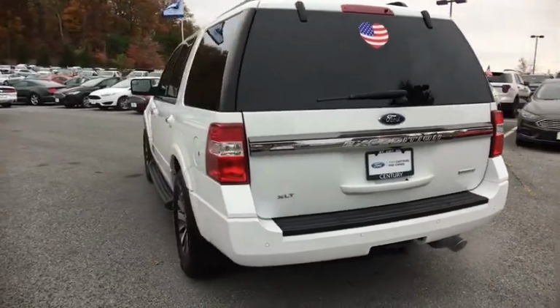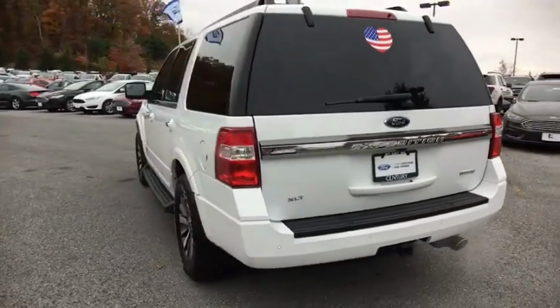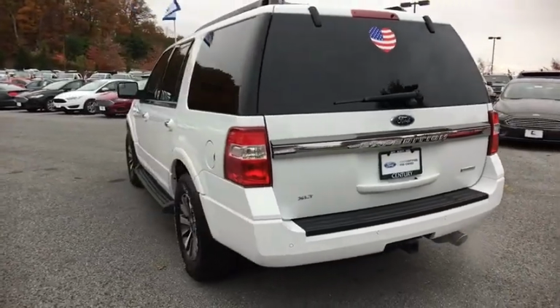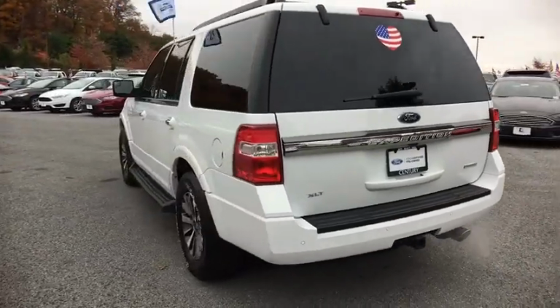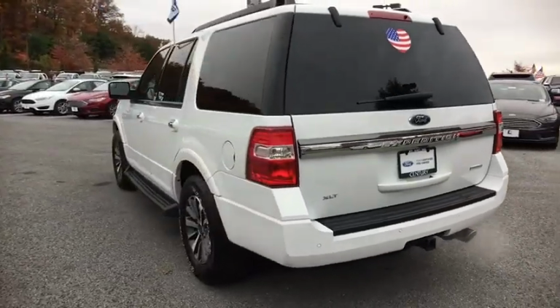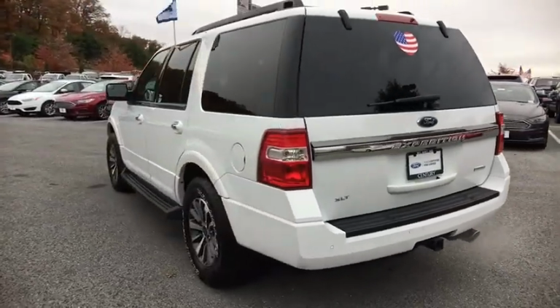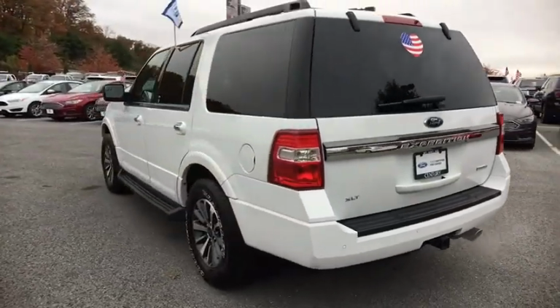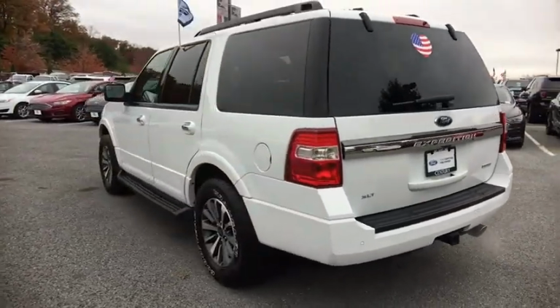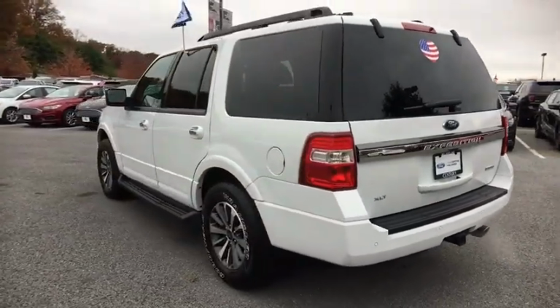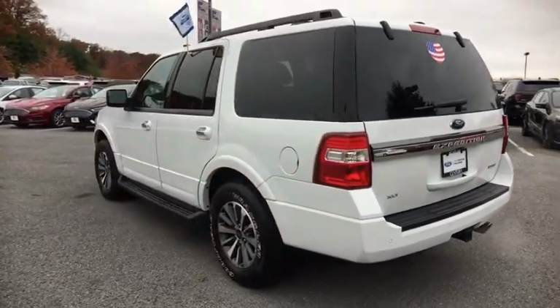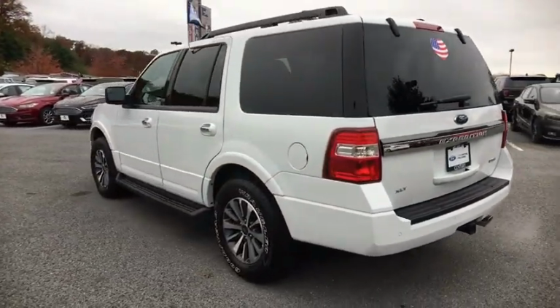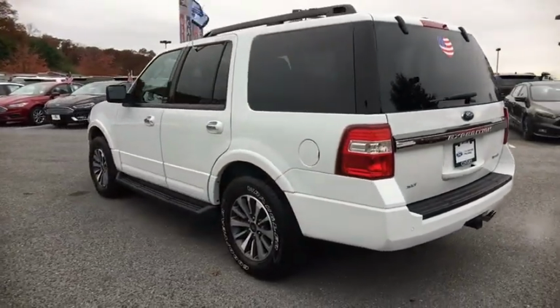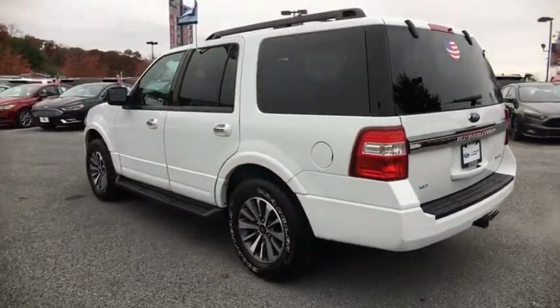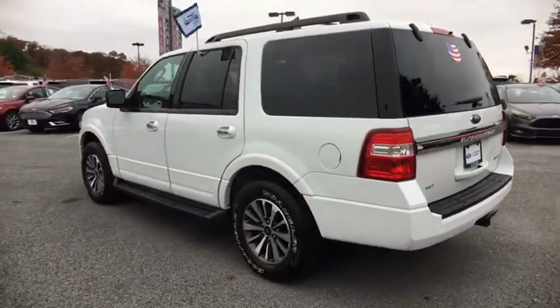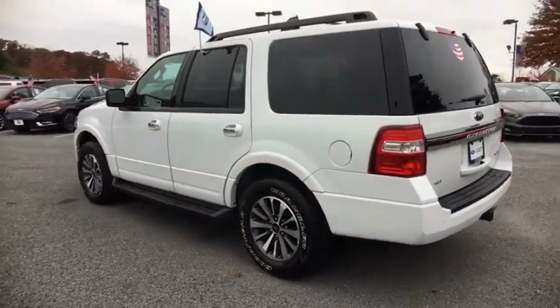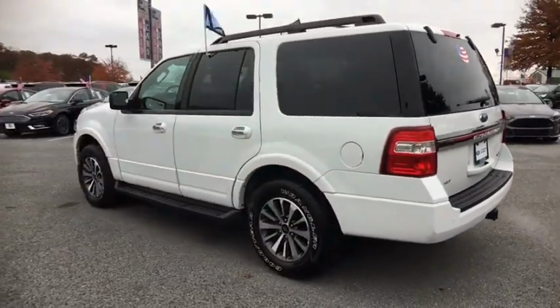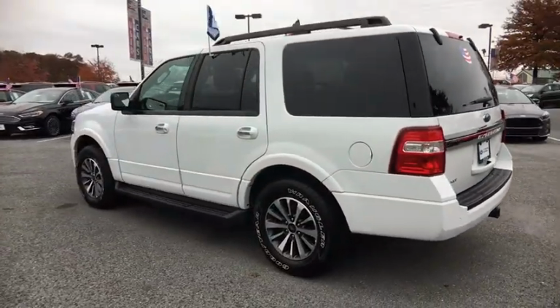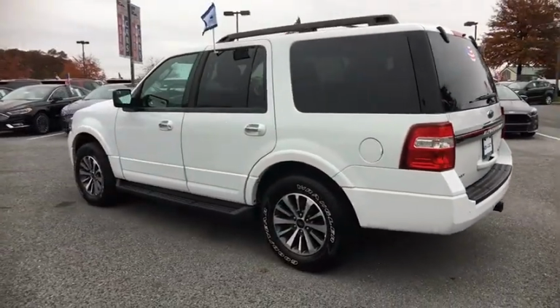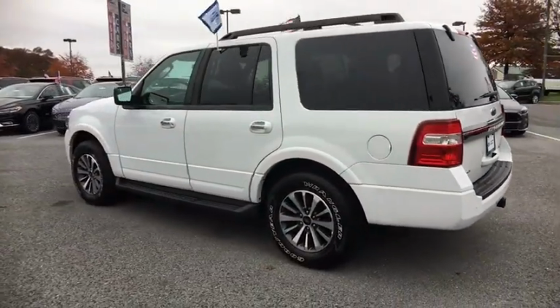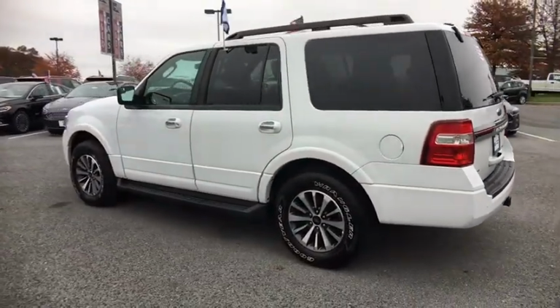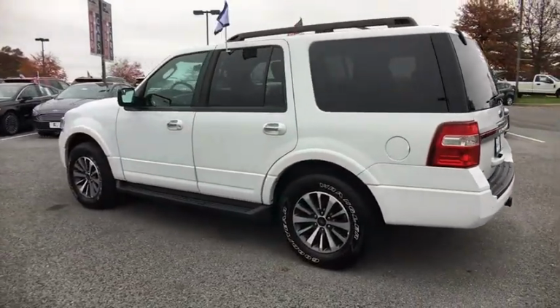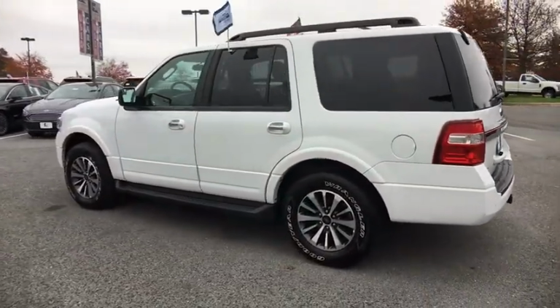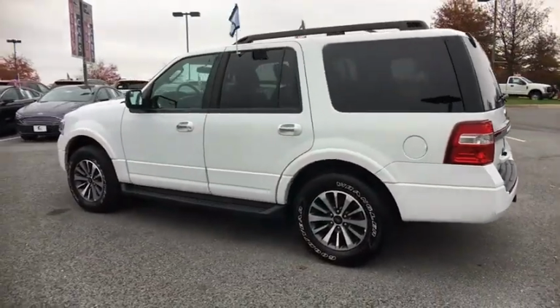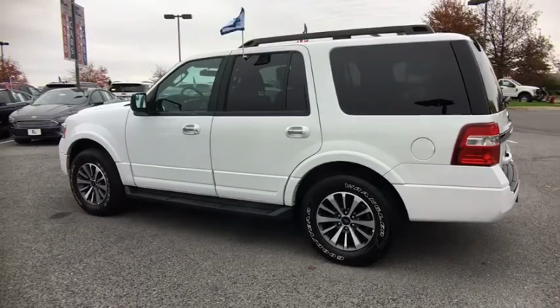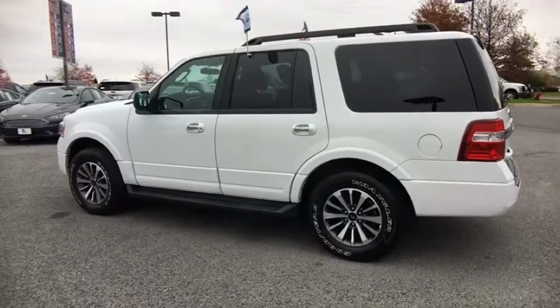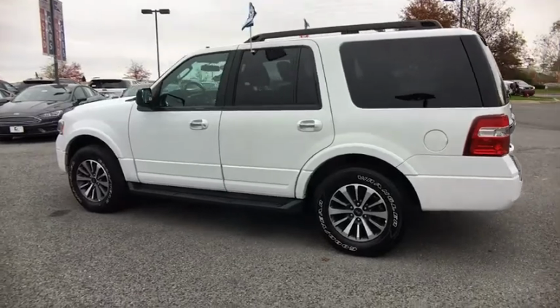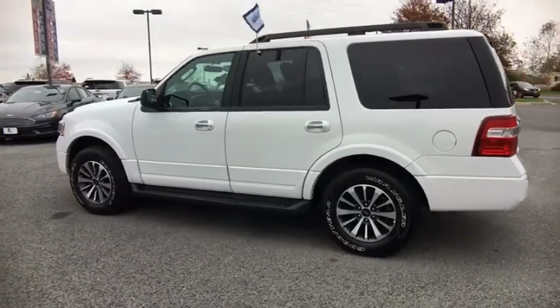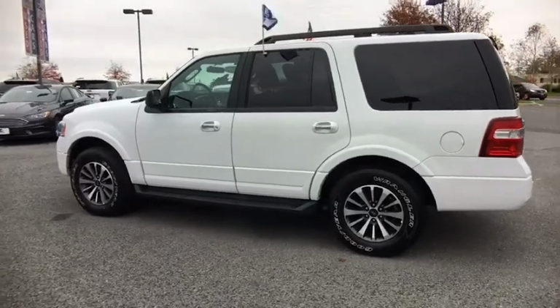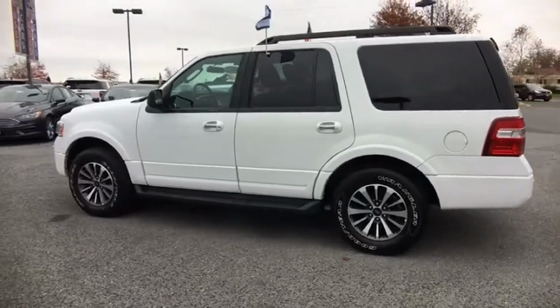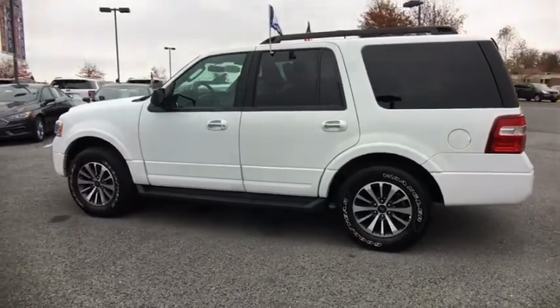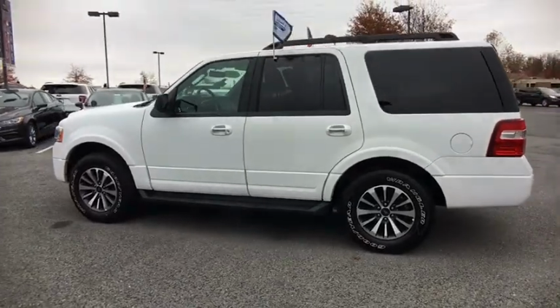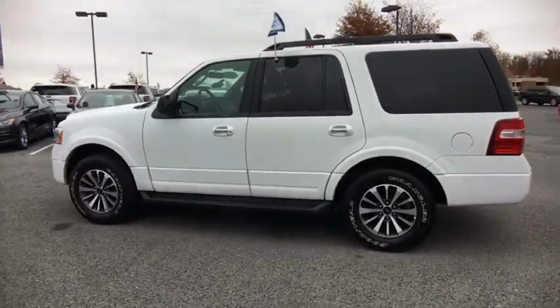Four-piece floor mat set. If you like it online, you'll love it in your driveway. Take it for a spin today.